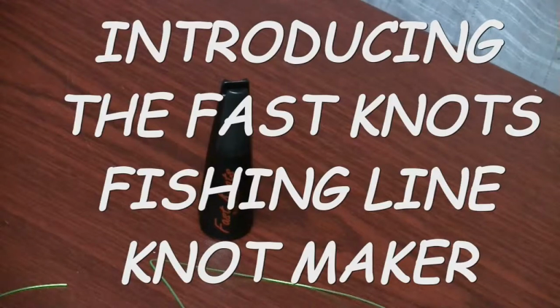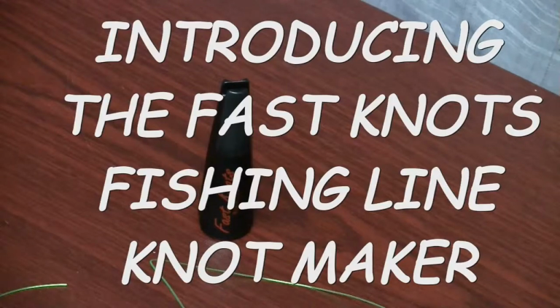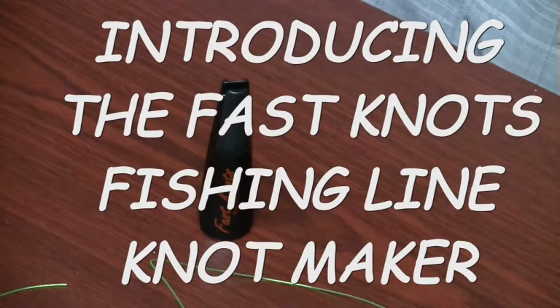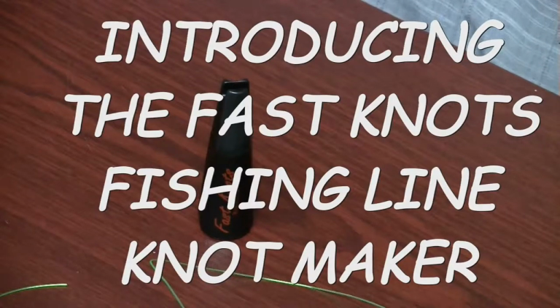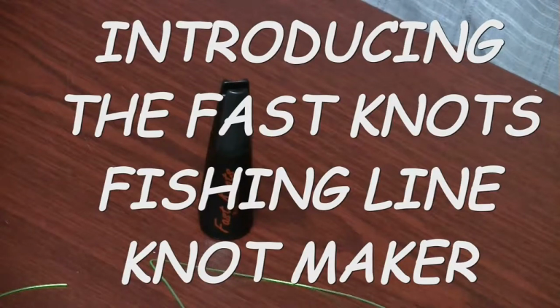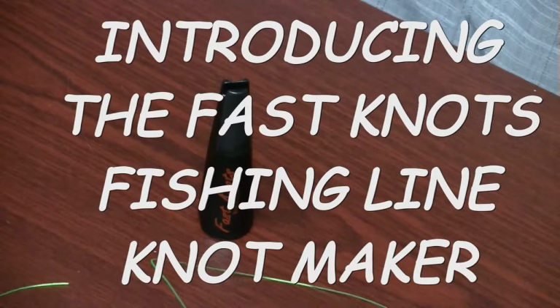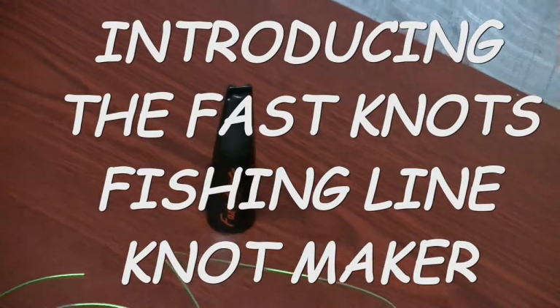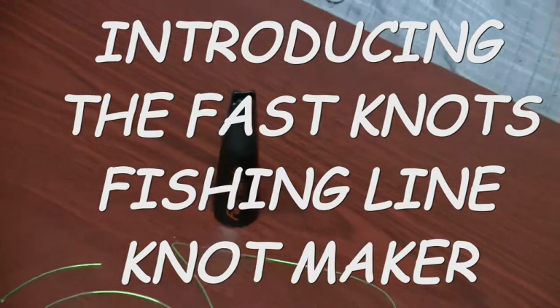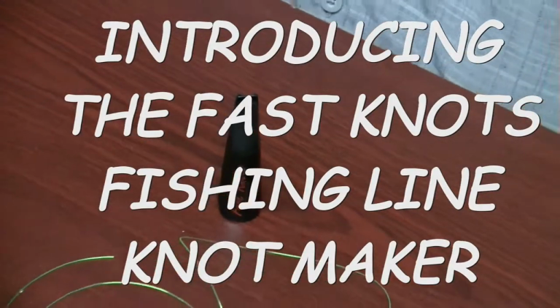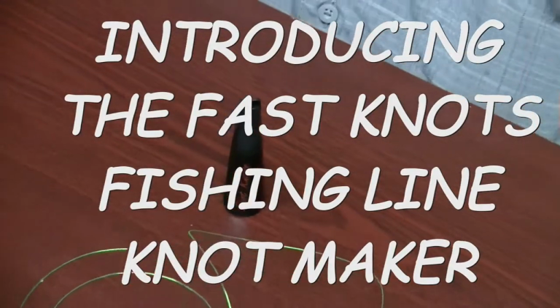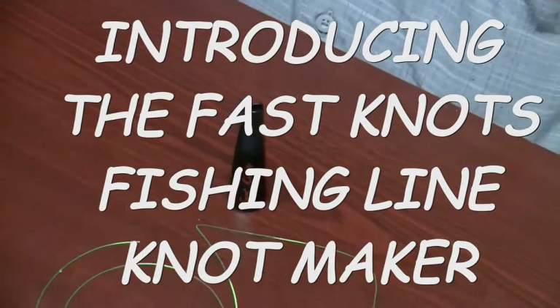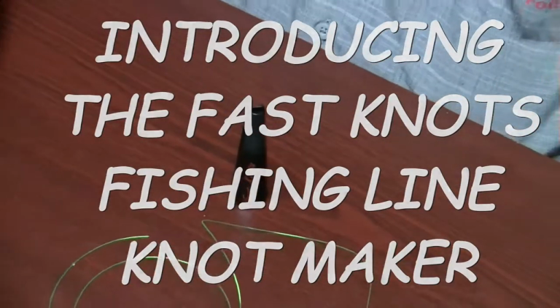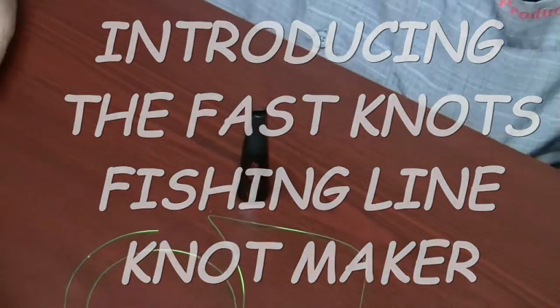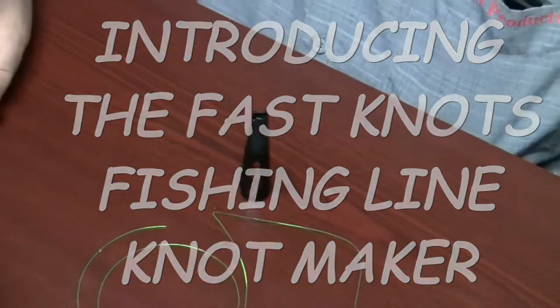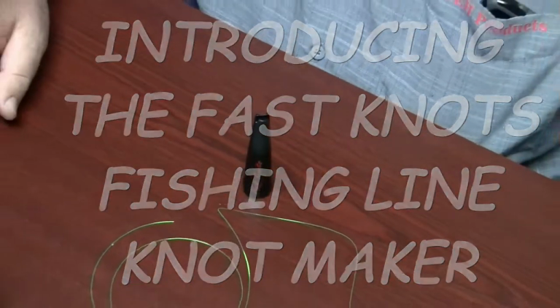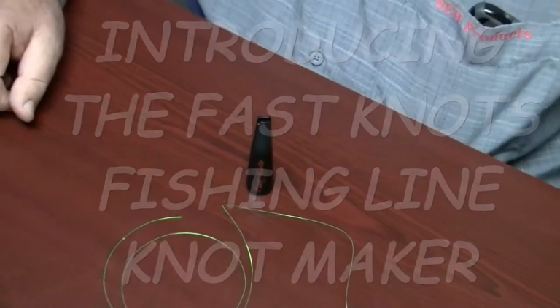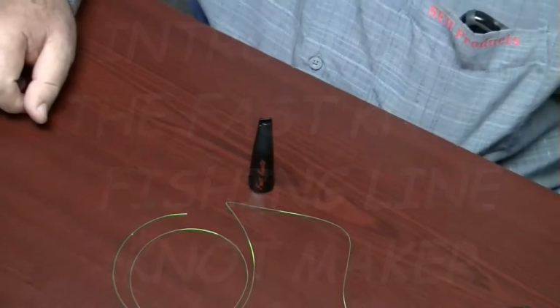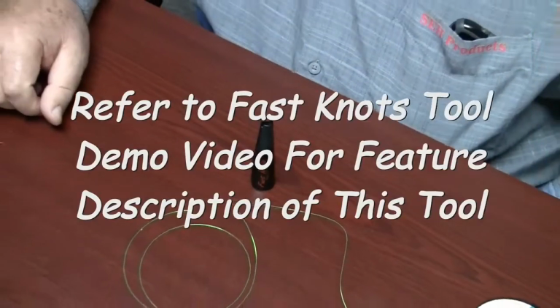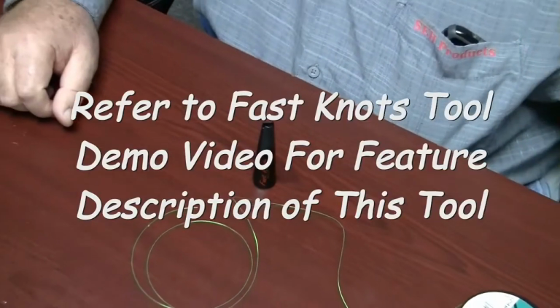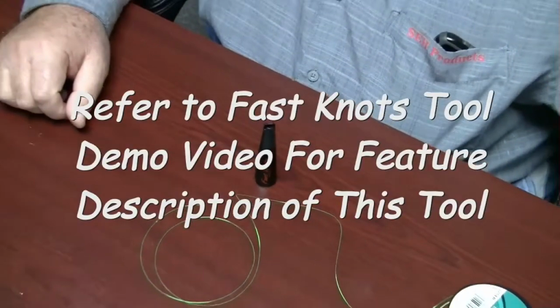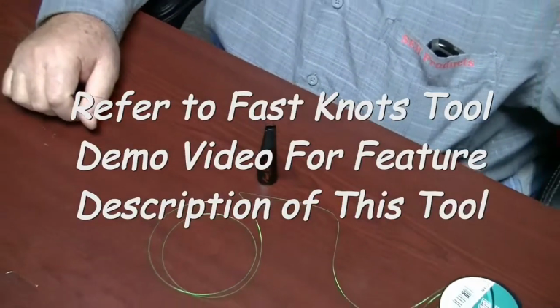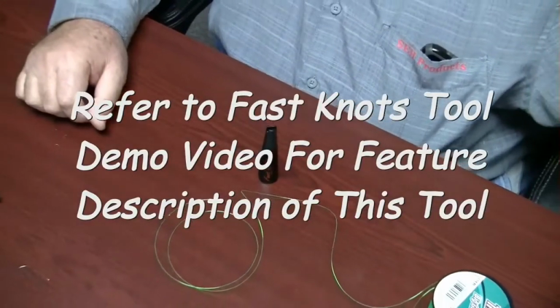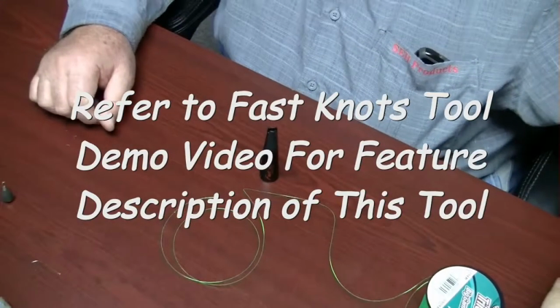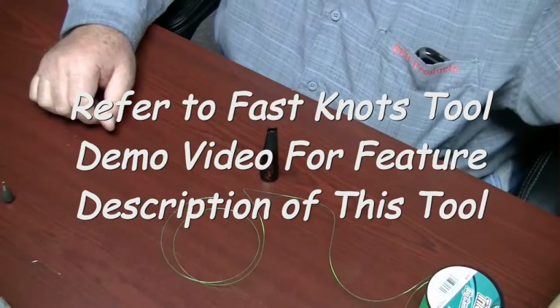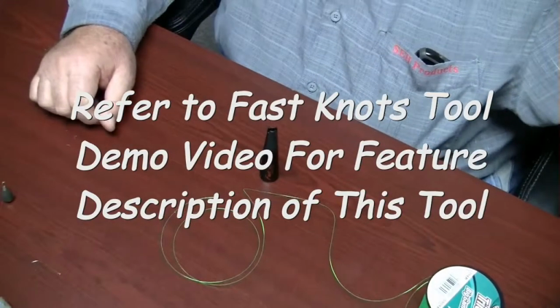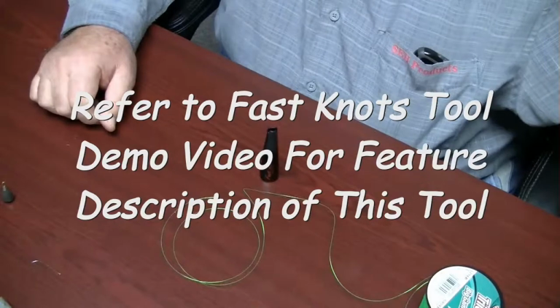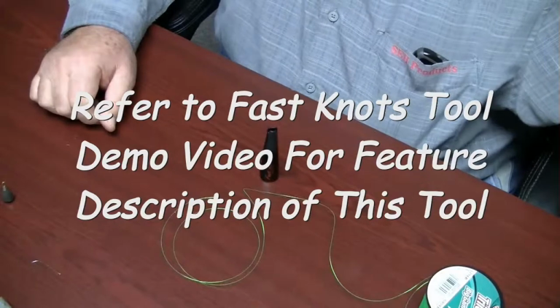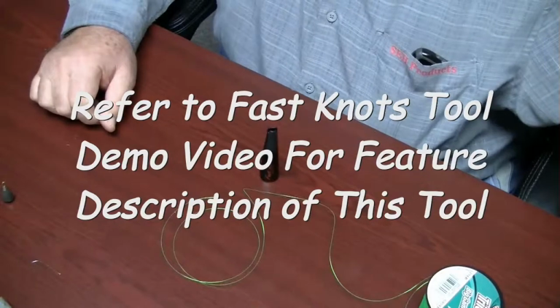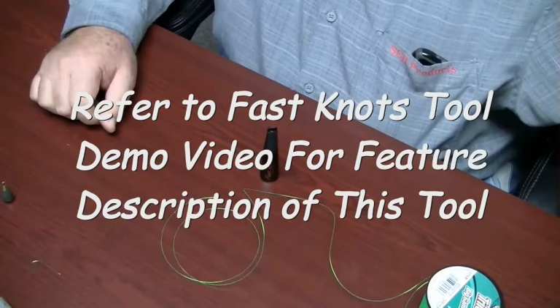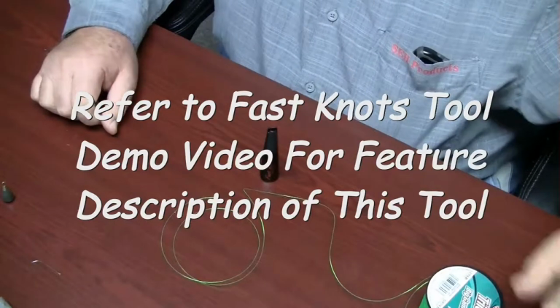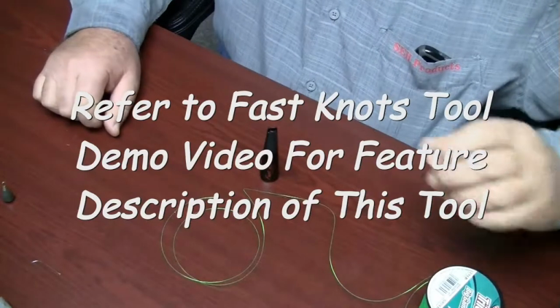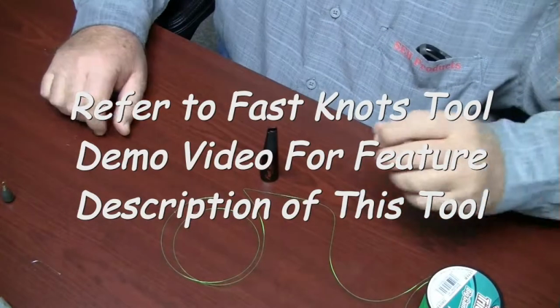Introducing the Fast Knot Fishing Line Knot Maker. This video shows how to make a drop leader.